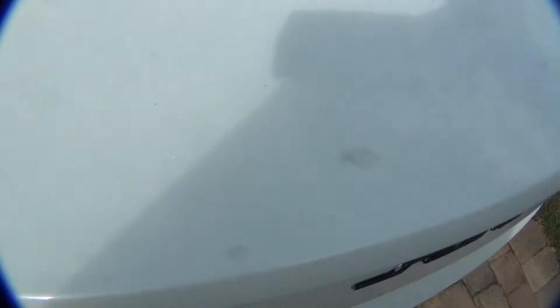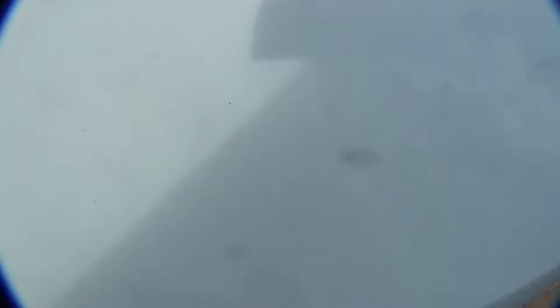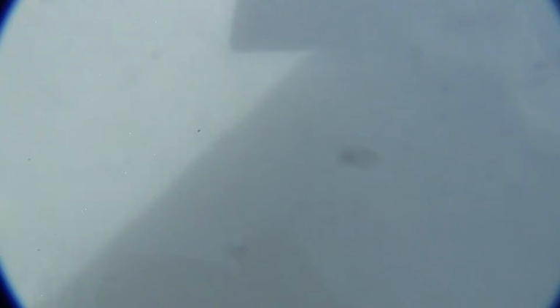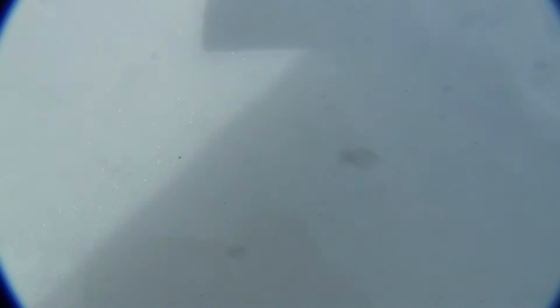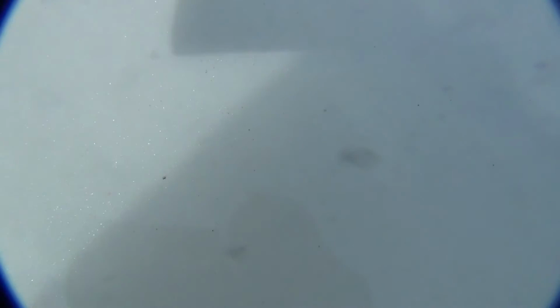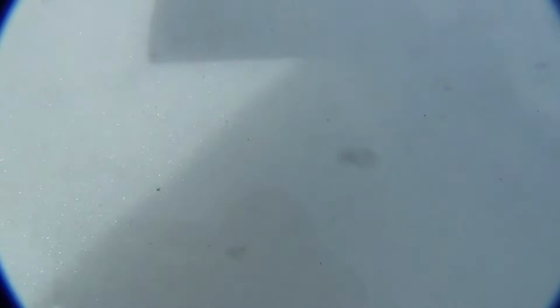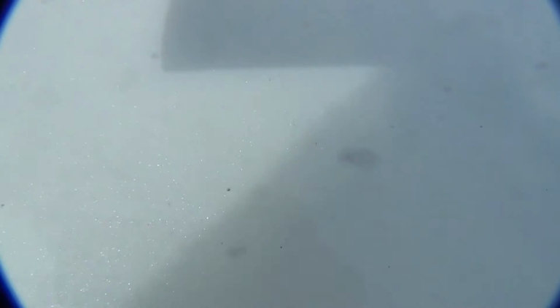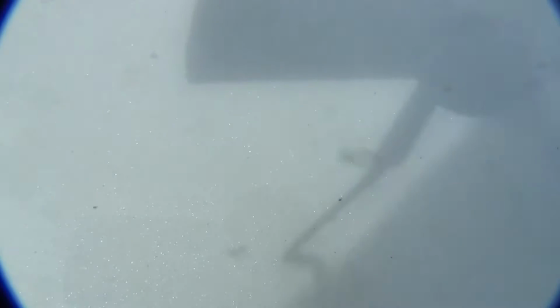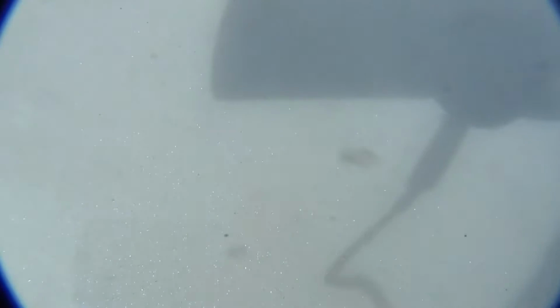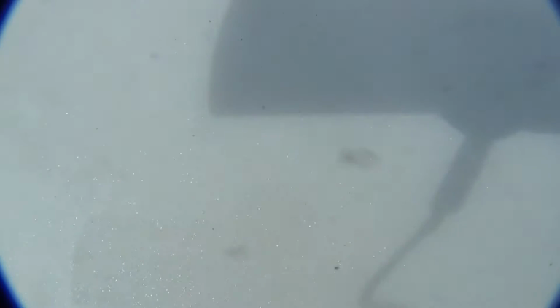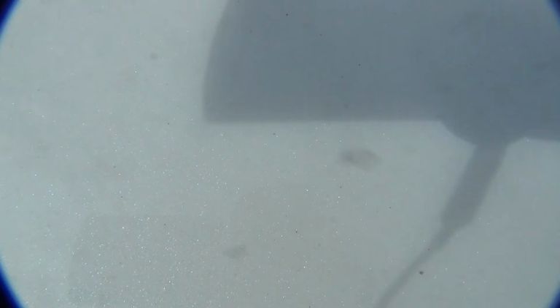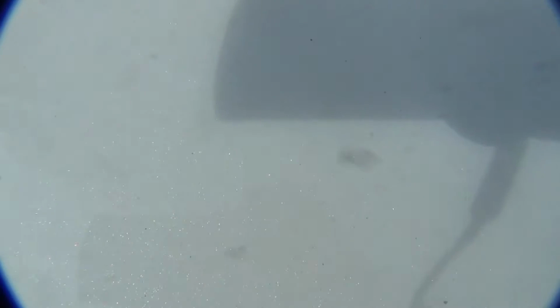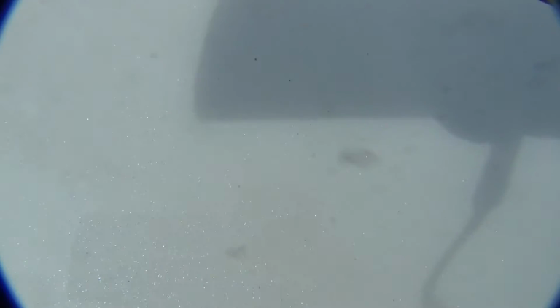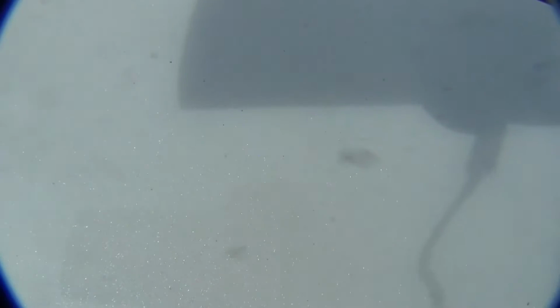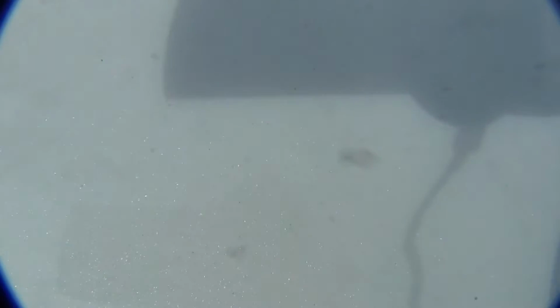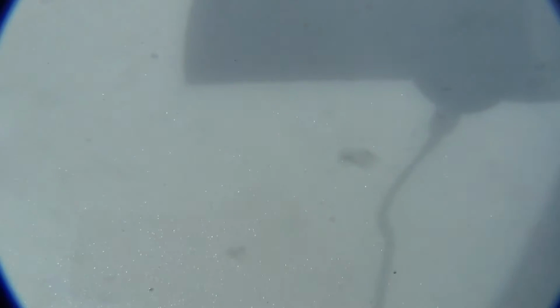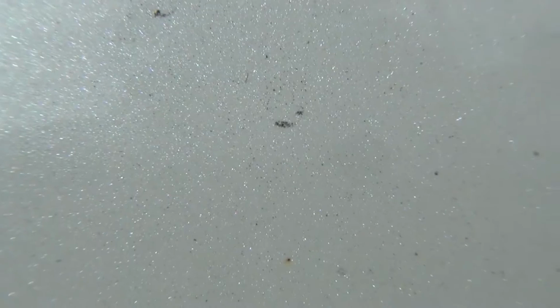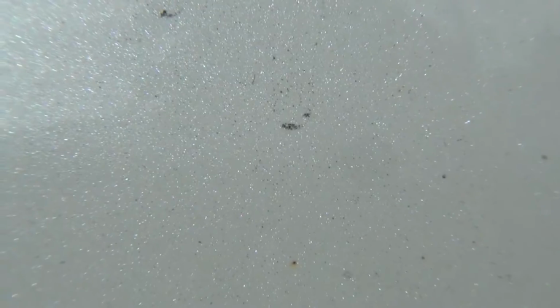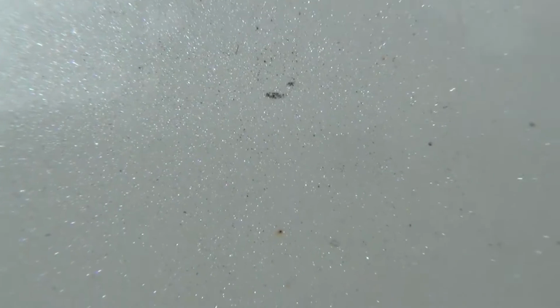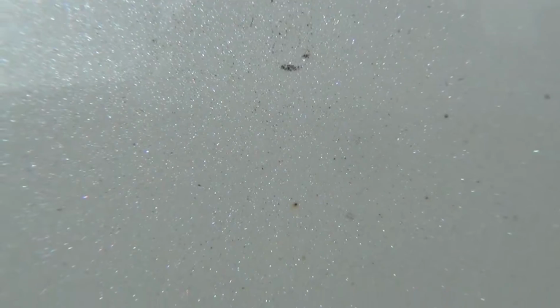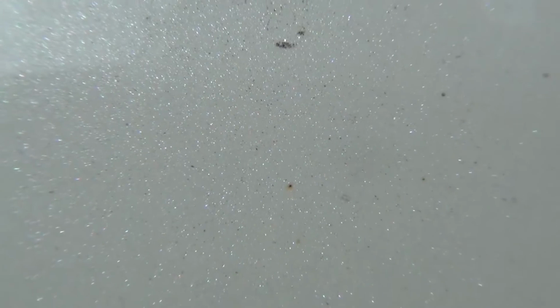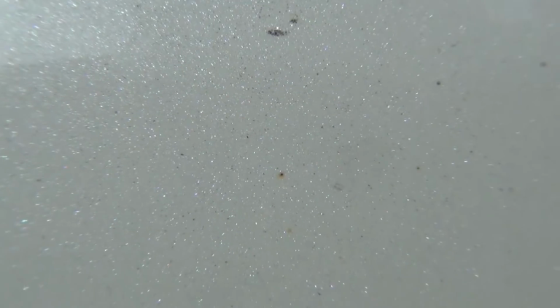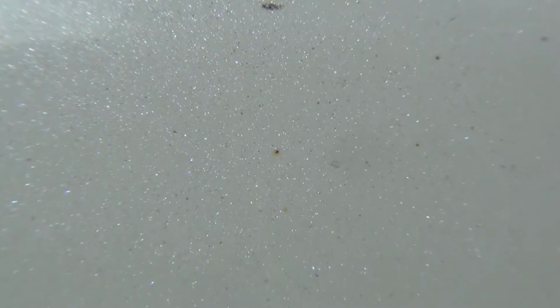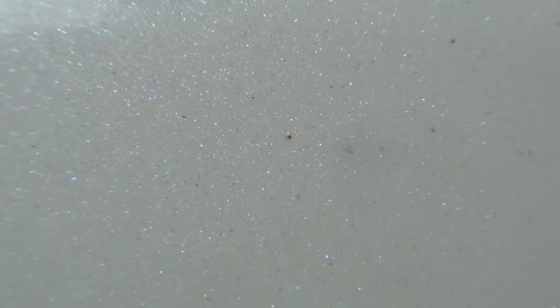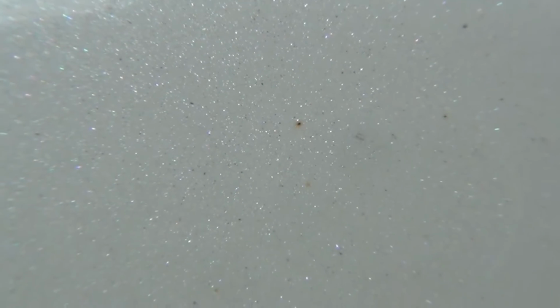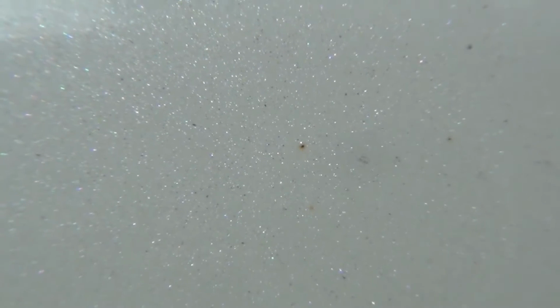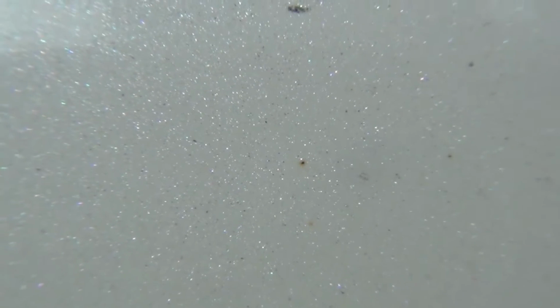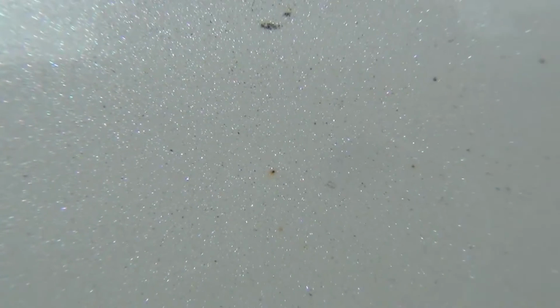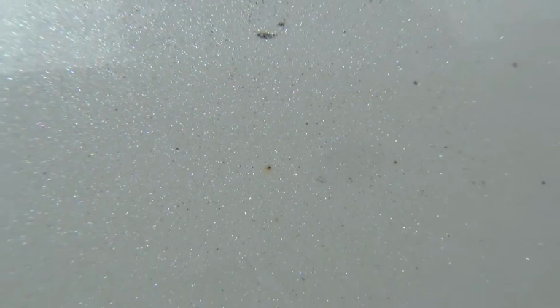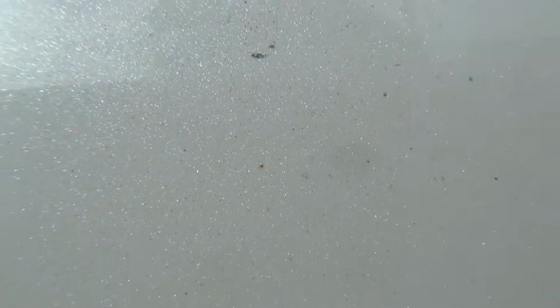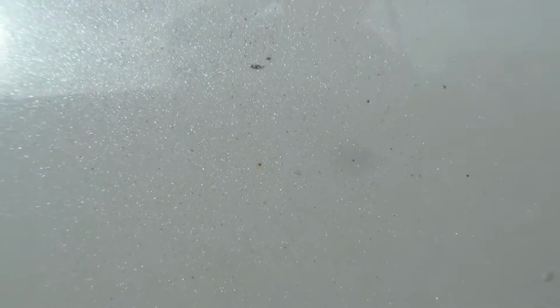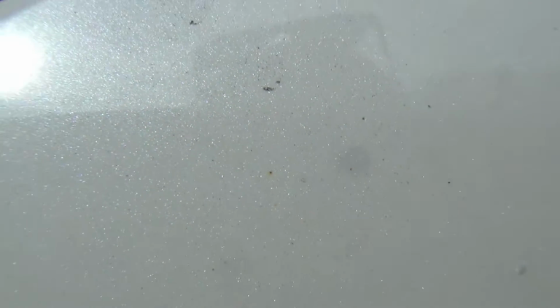So that rail dust you guys see — the little orange black speck — that's not dirt. That little orange spot is actually rust.